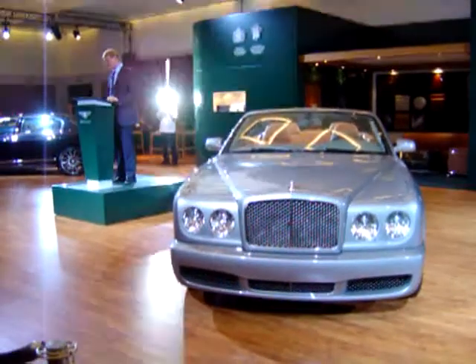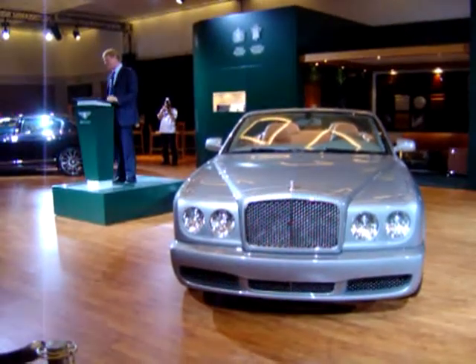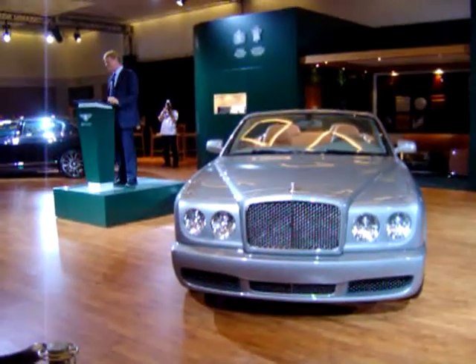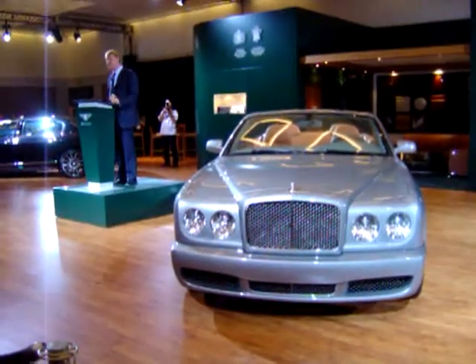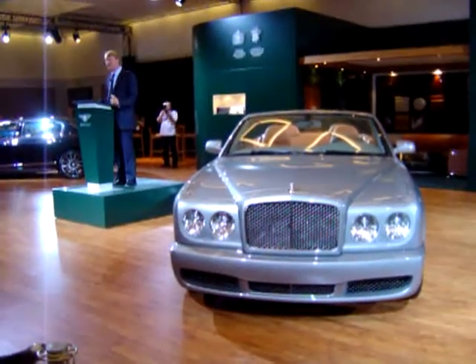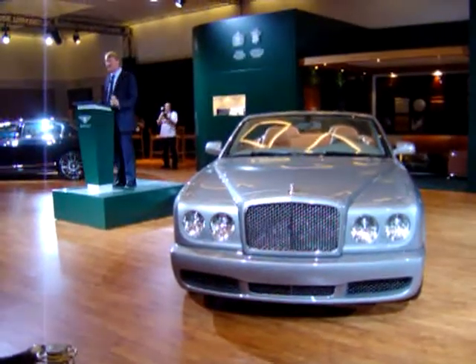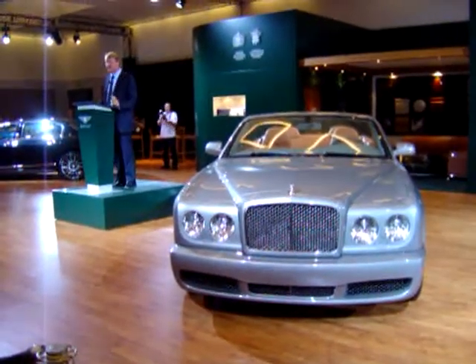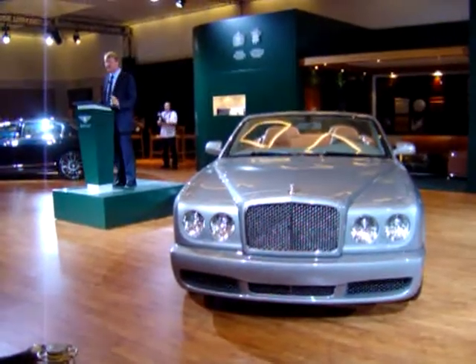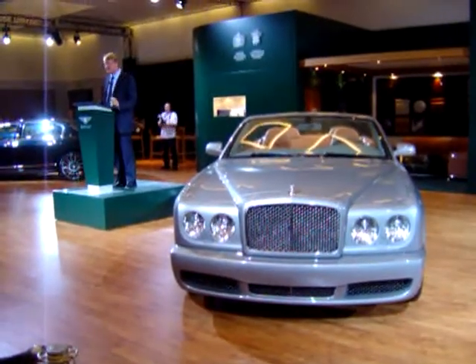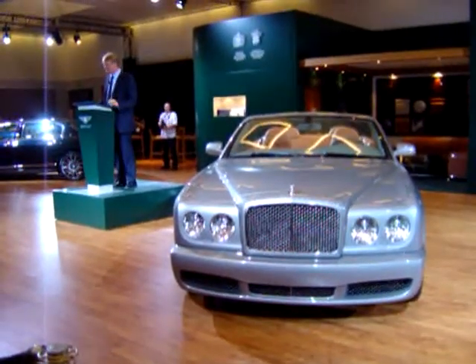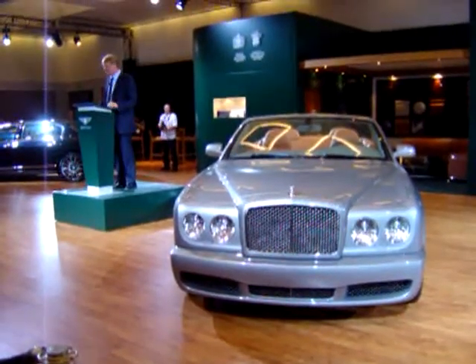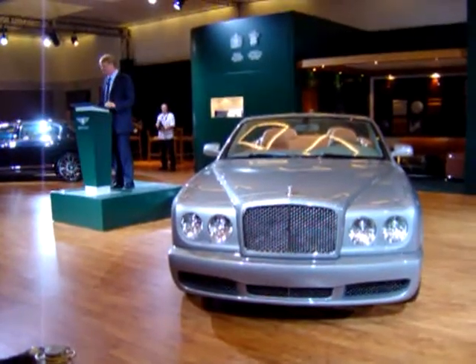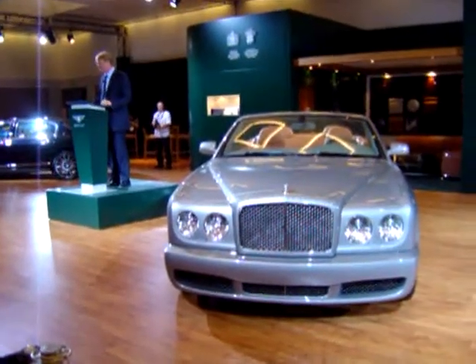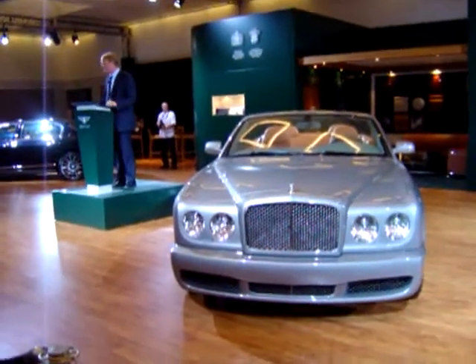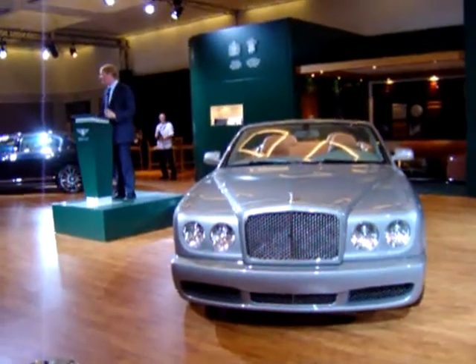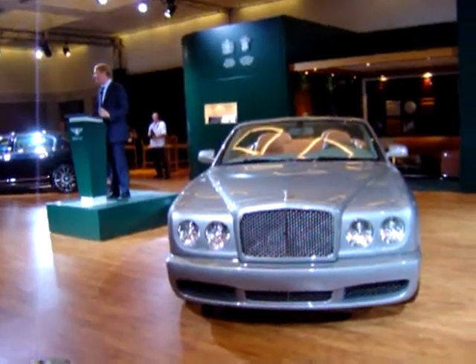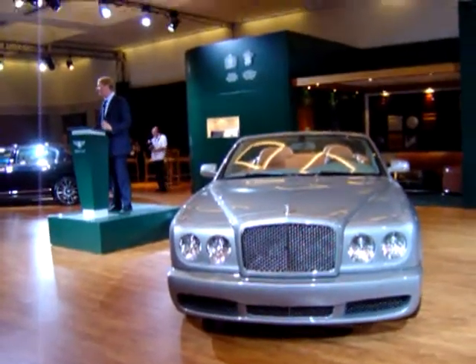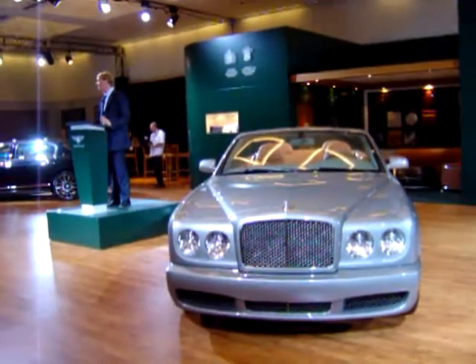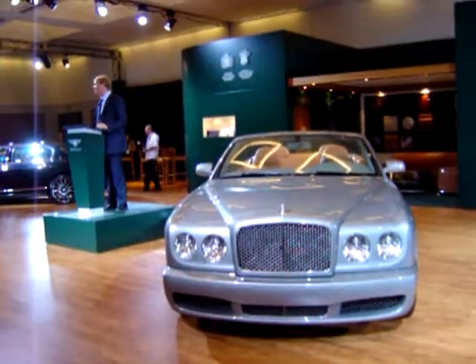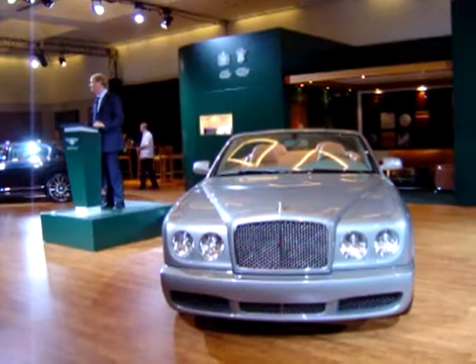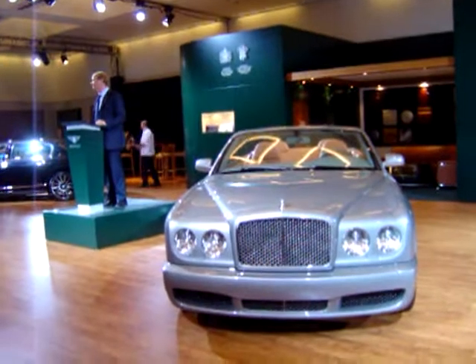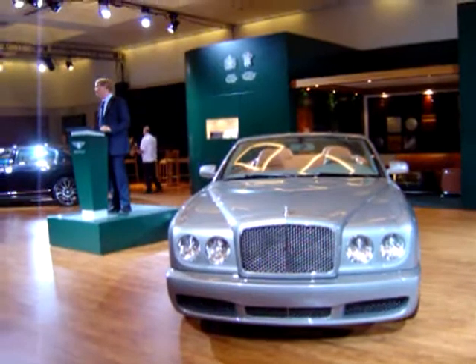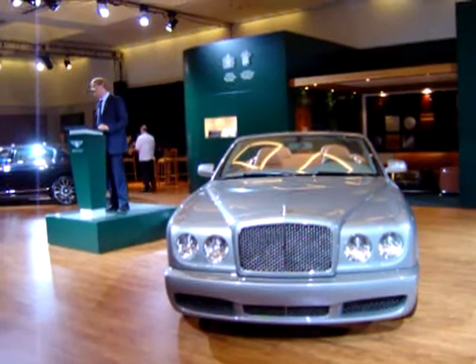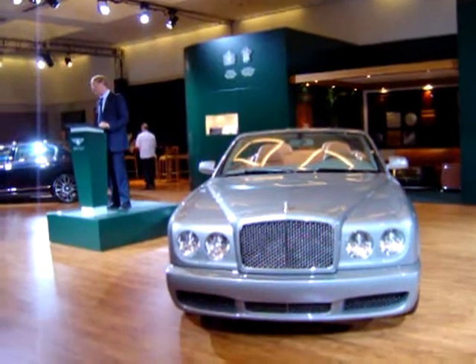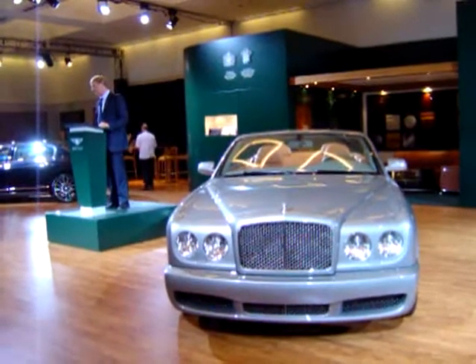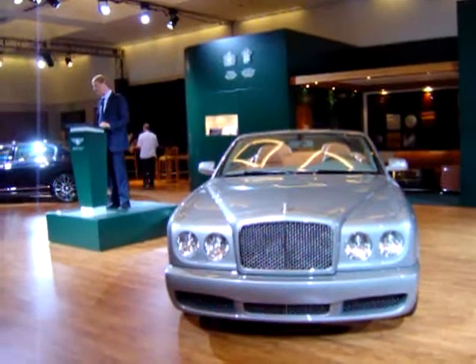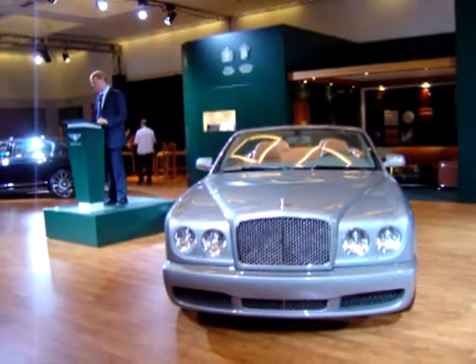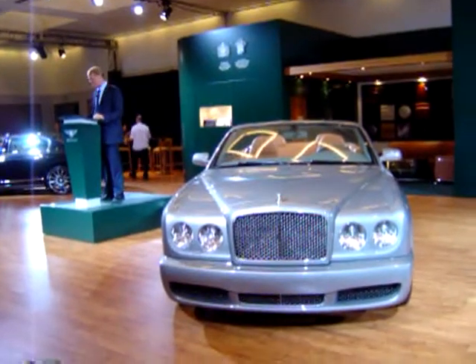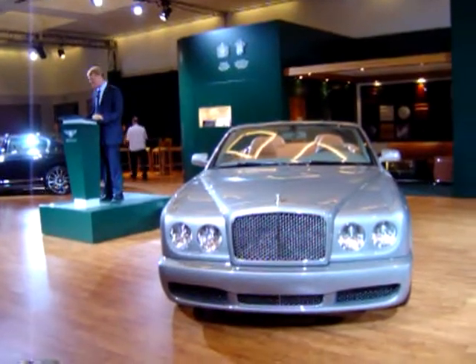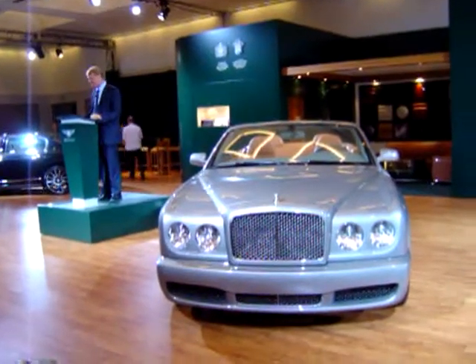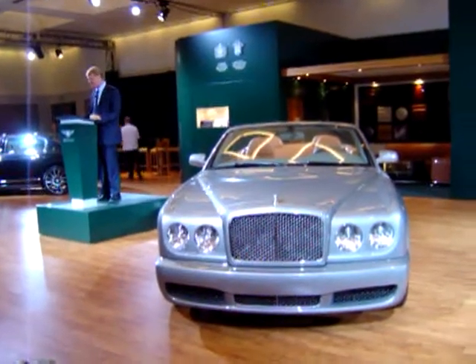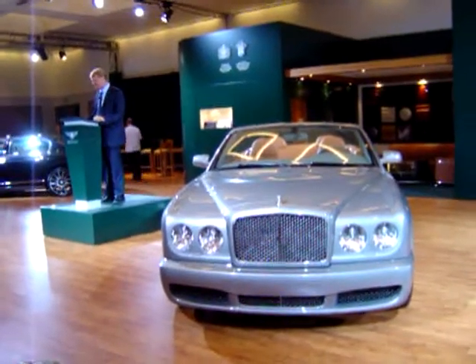Its enduring success means that it now accounts for almost a third of our big car sales. Thank you for your attention.